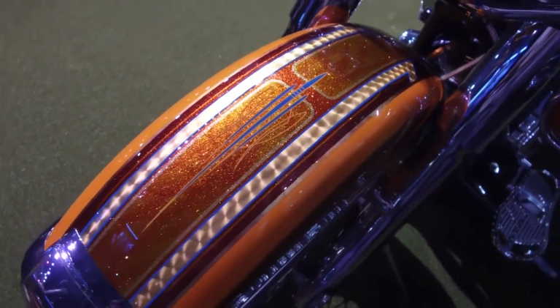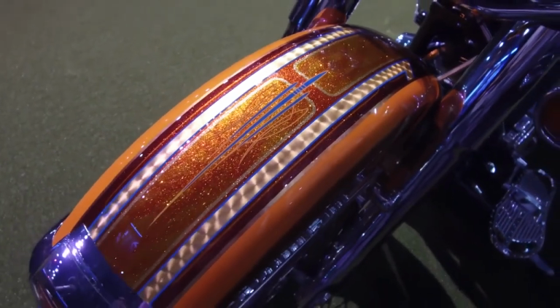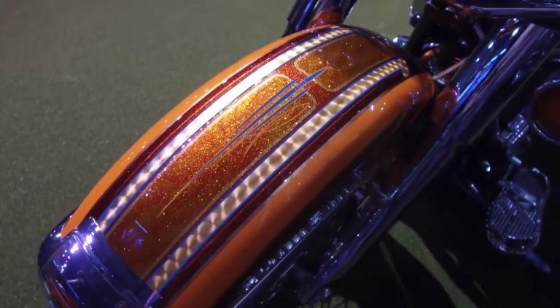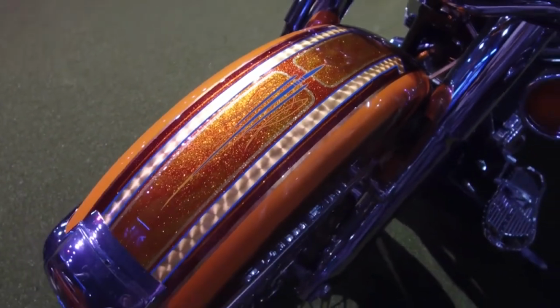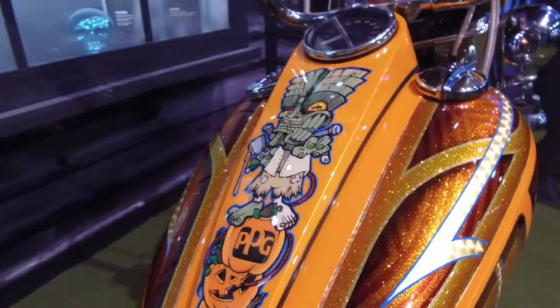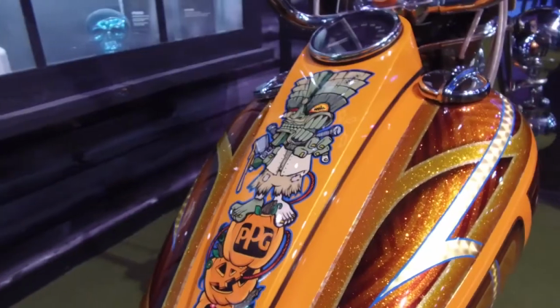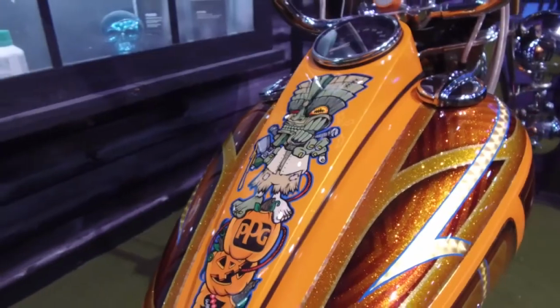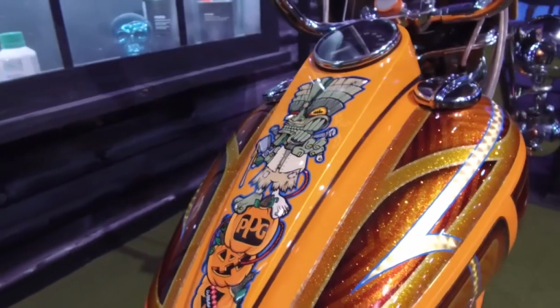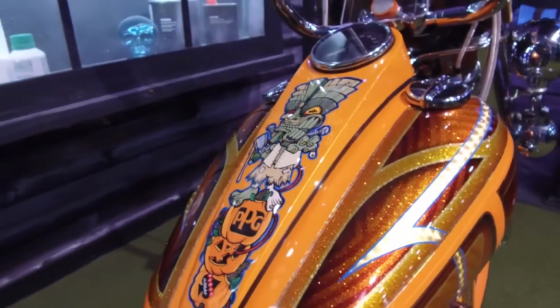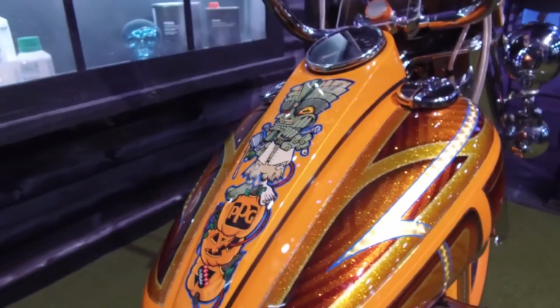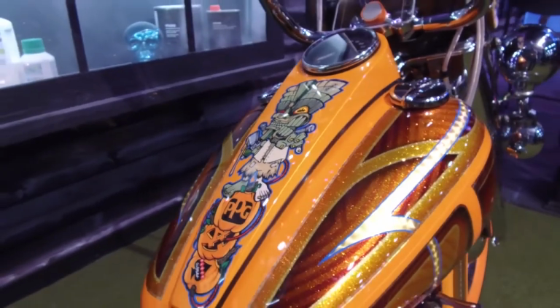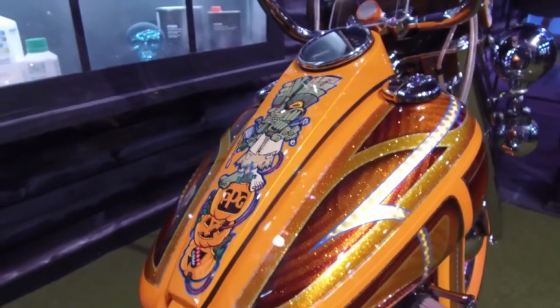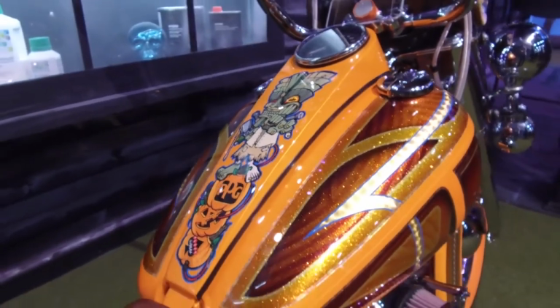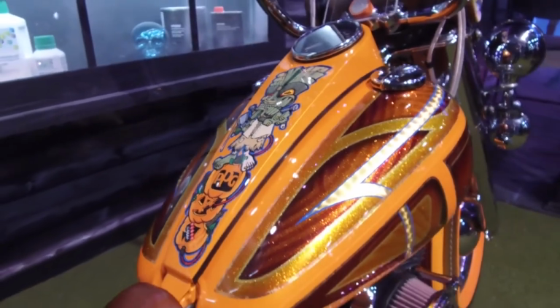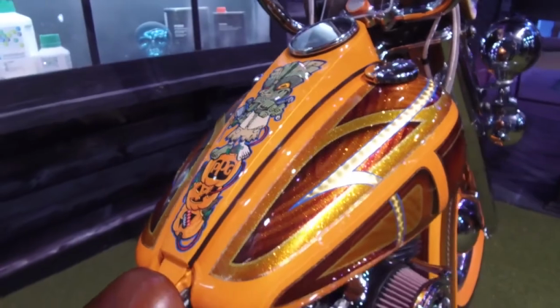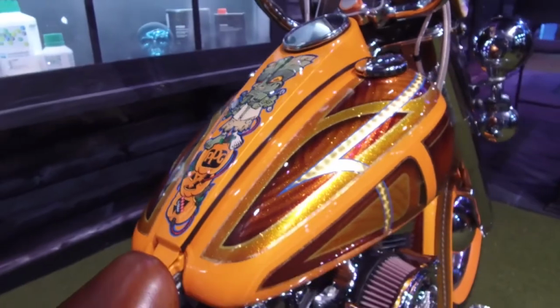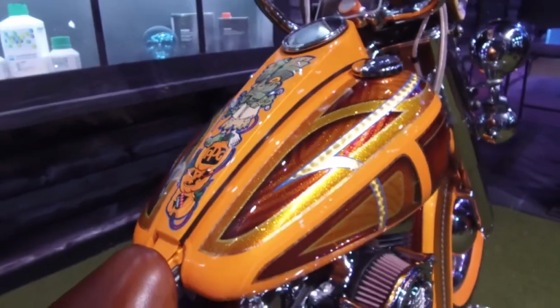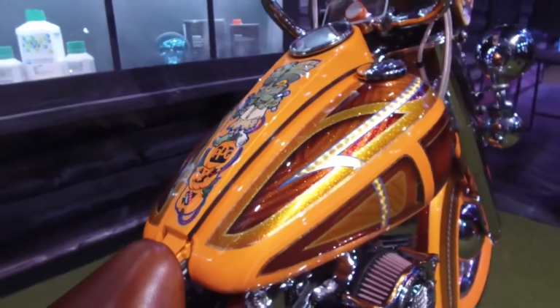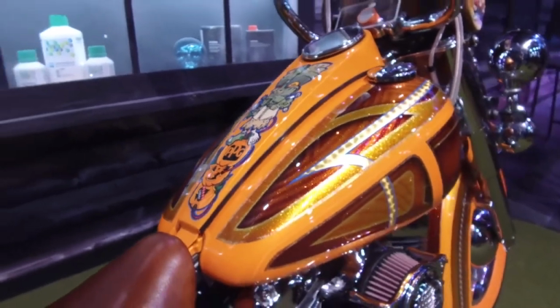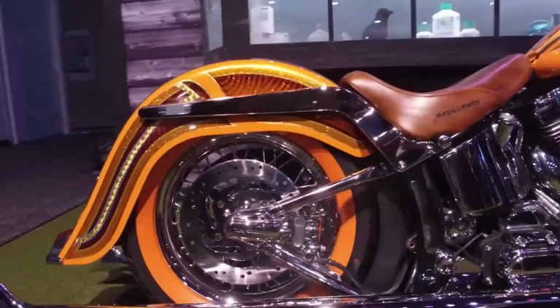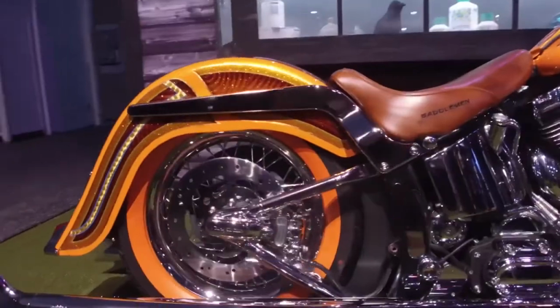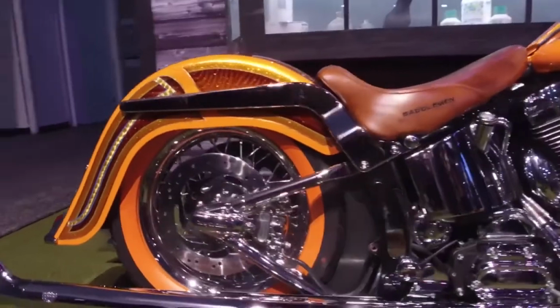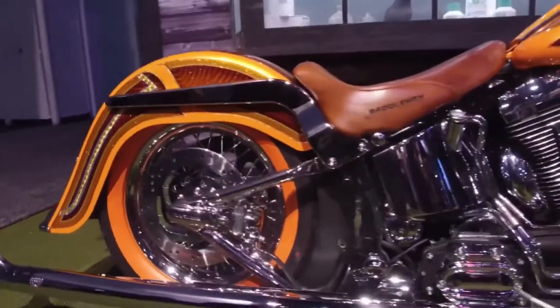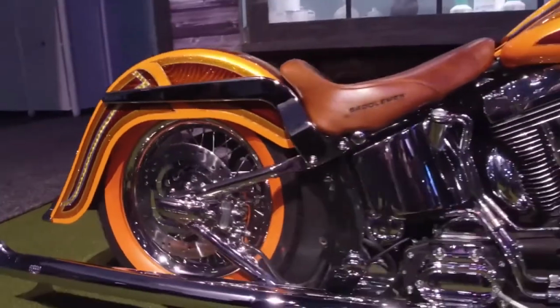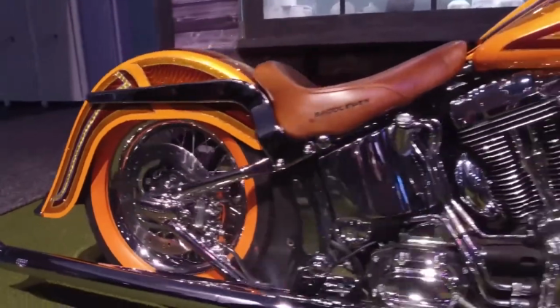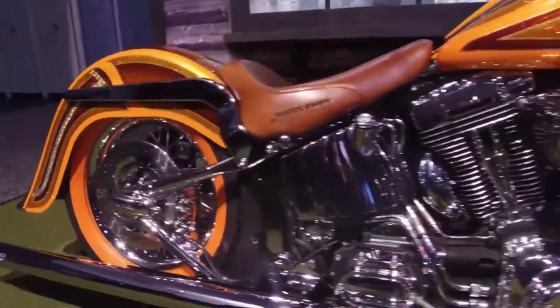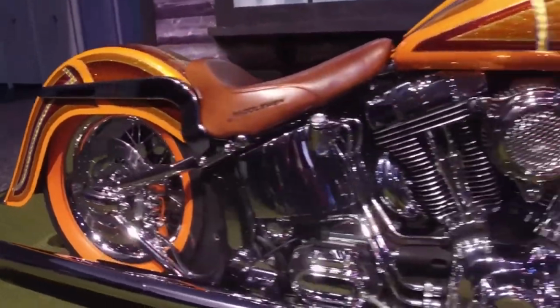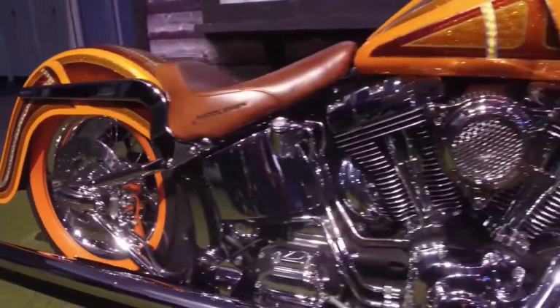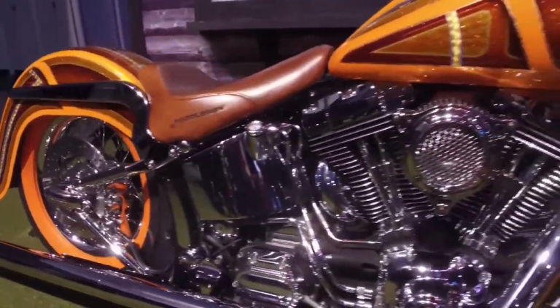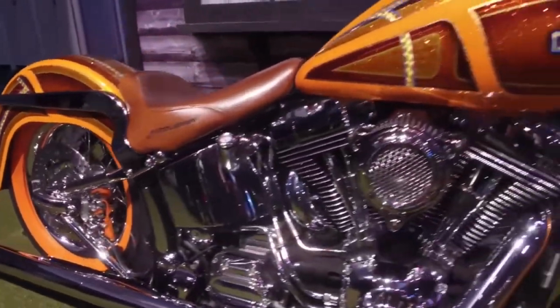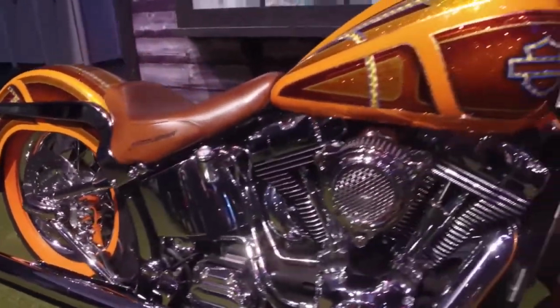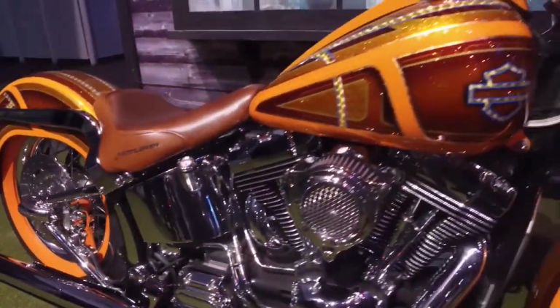We used pretty much everything from PPG, whether it be the Vibrance line or Envirabase. So the bike's painted in mostly waterborne, and it really showcases some of the best colors that we offer.